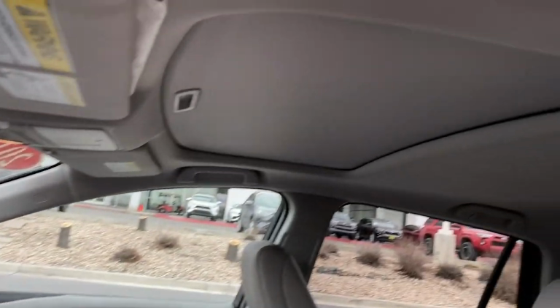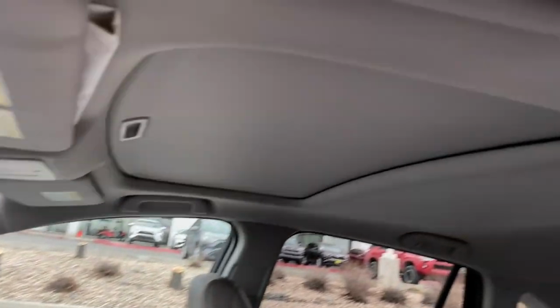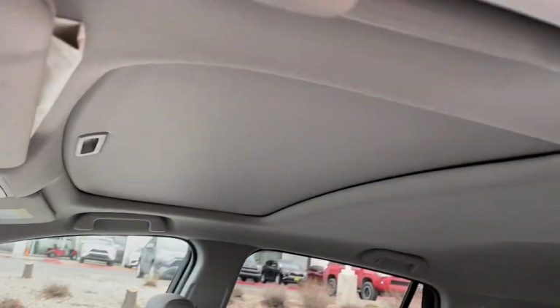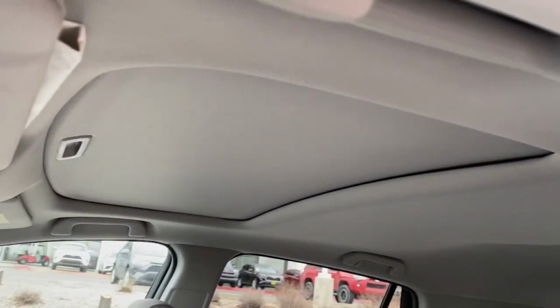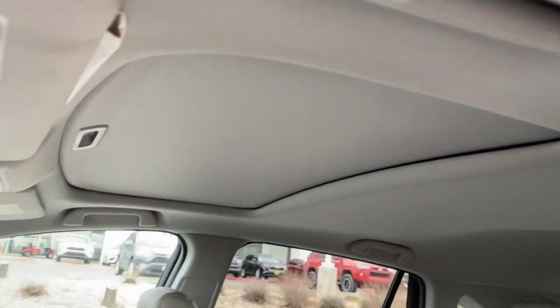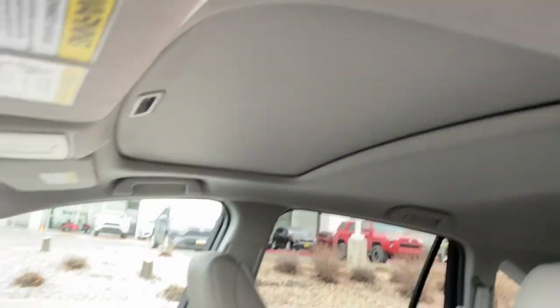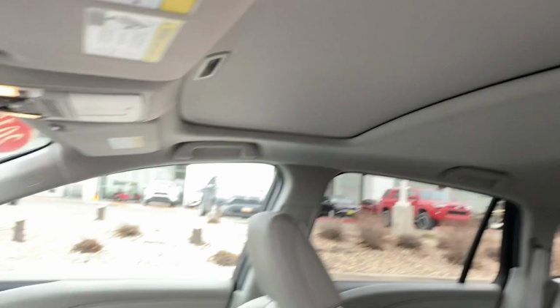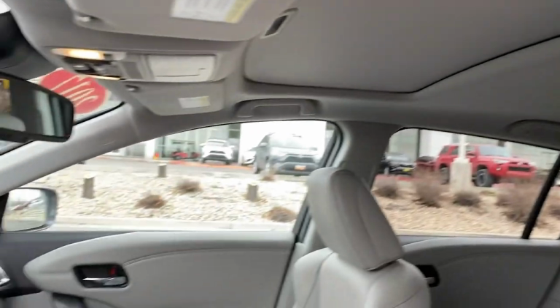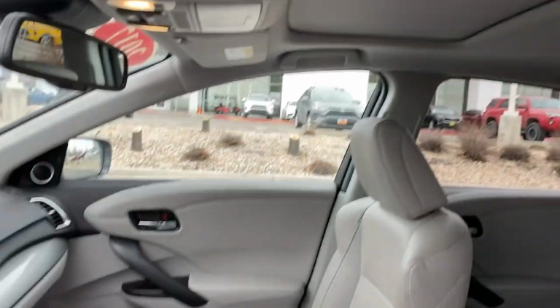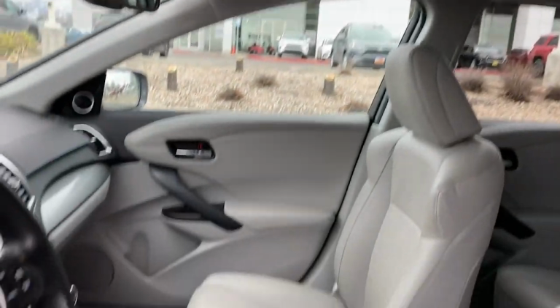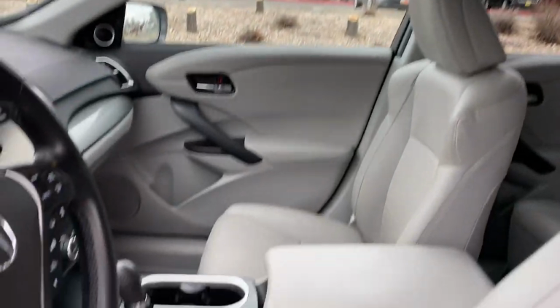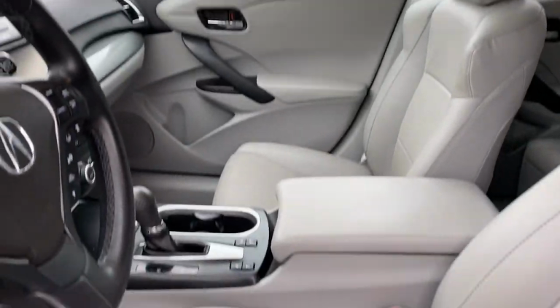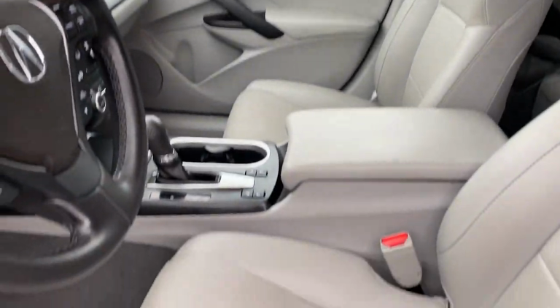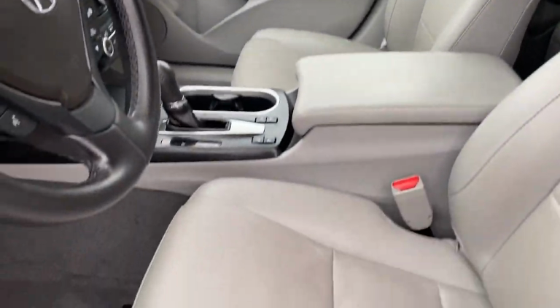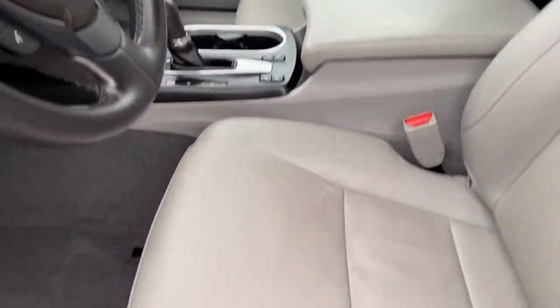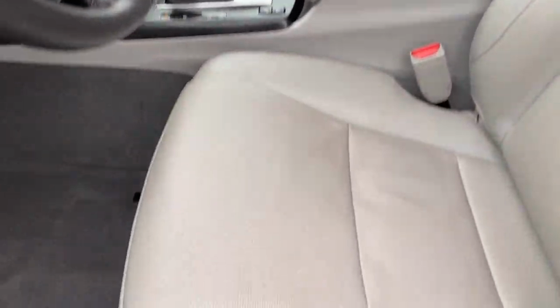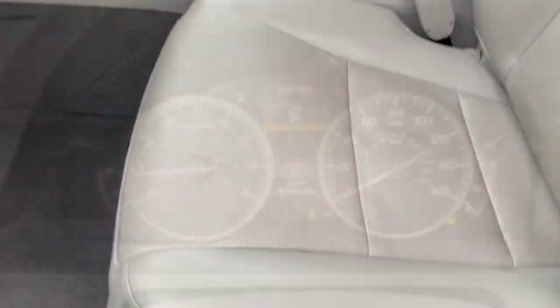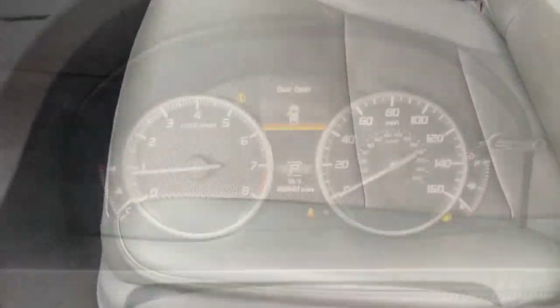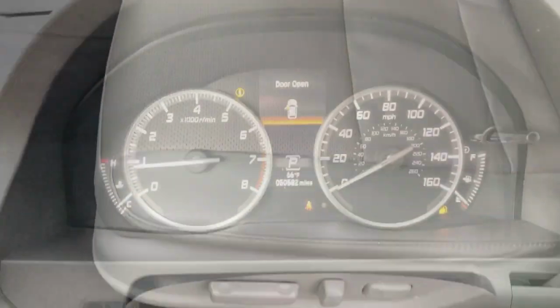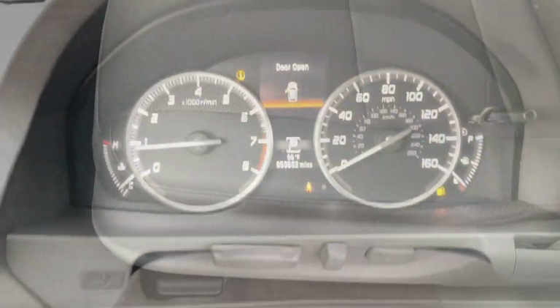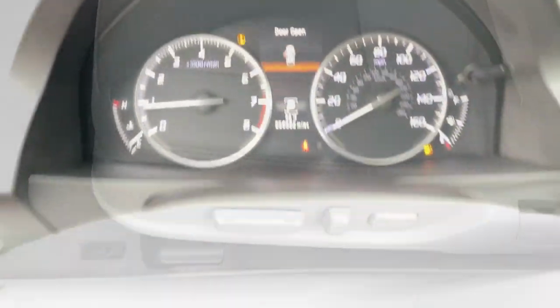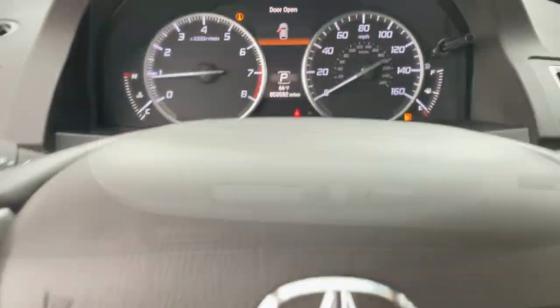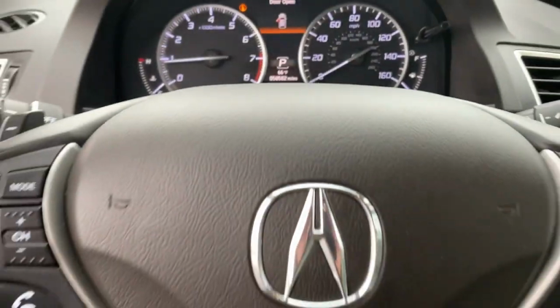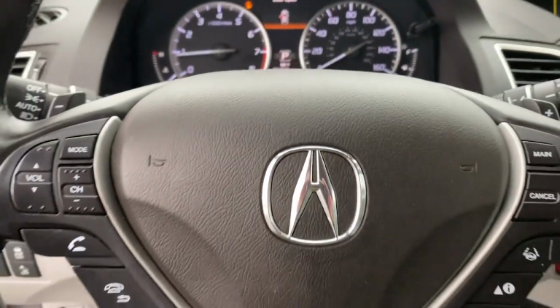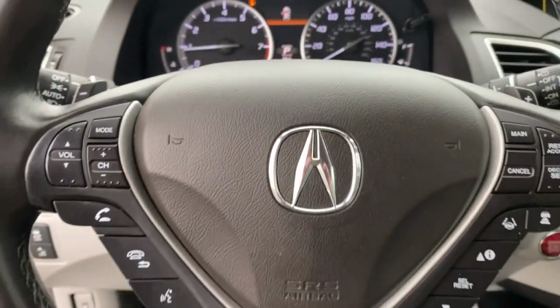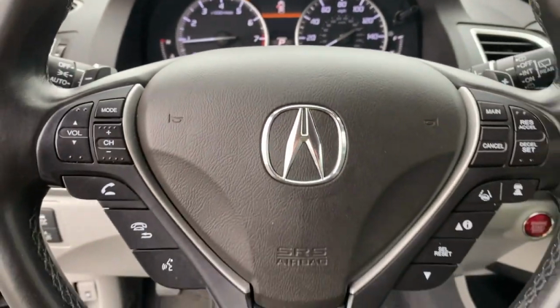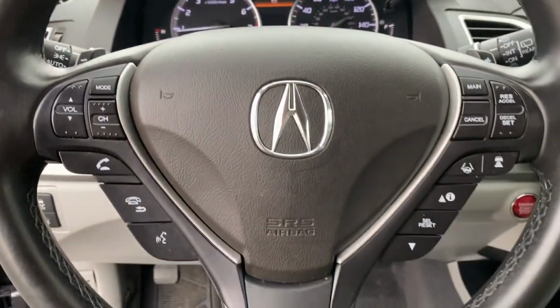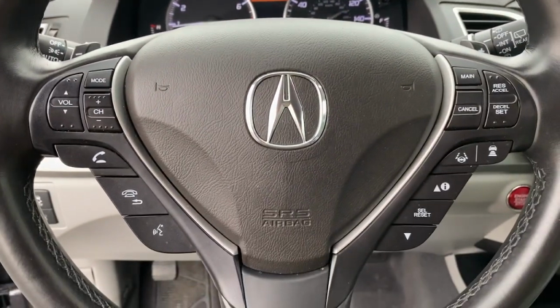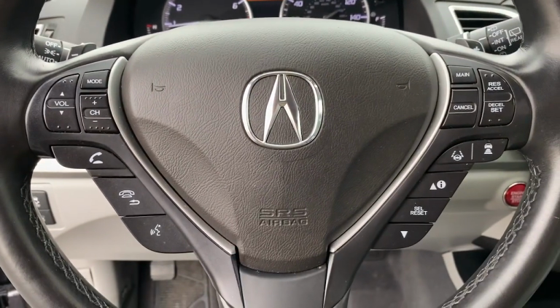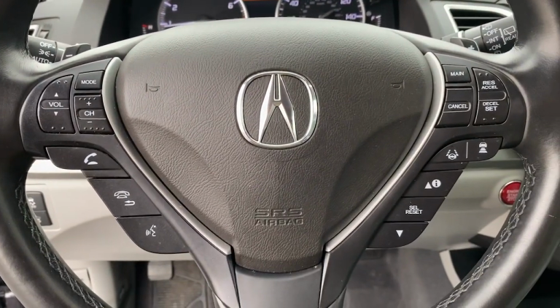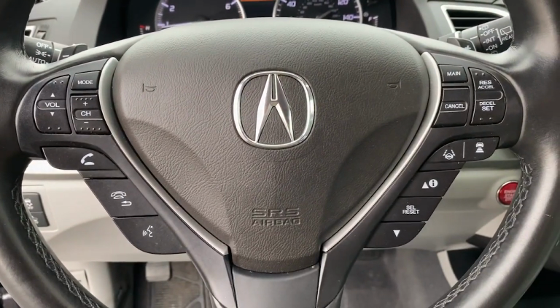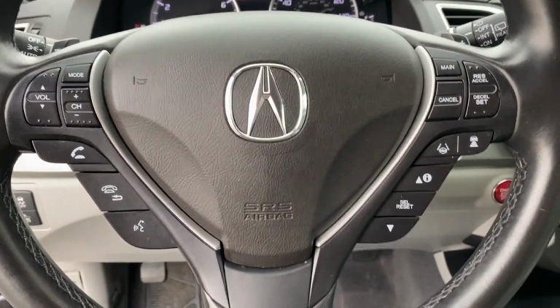See for yourself how luxurious high performance can be. Drive the RDX today.